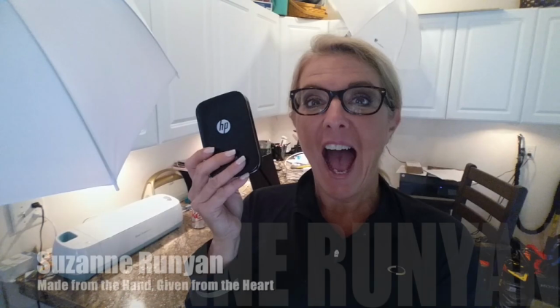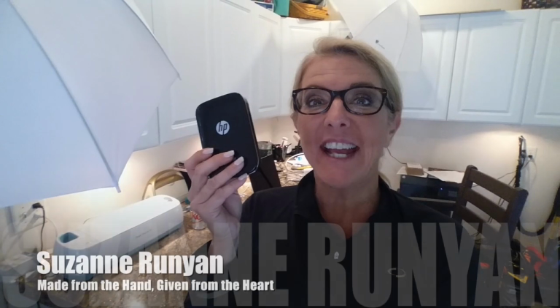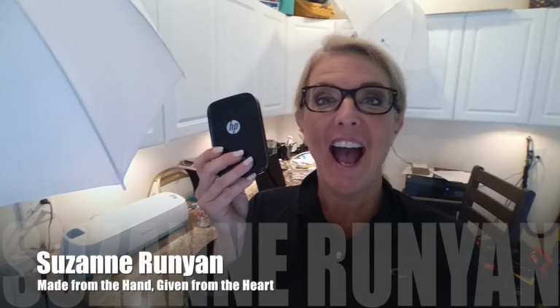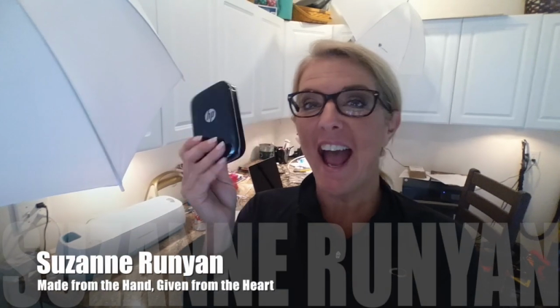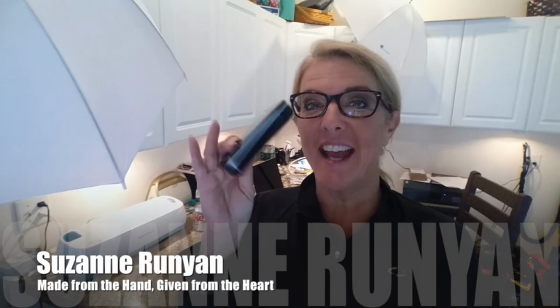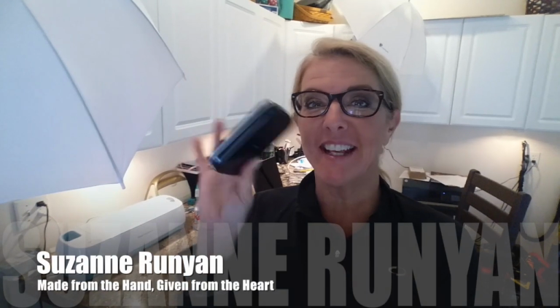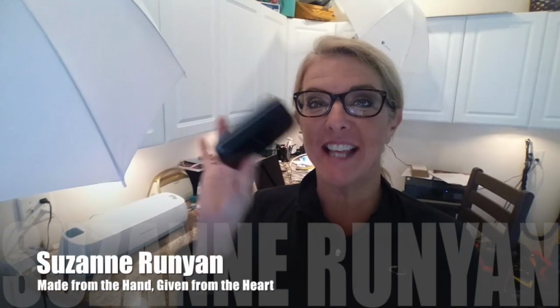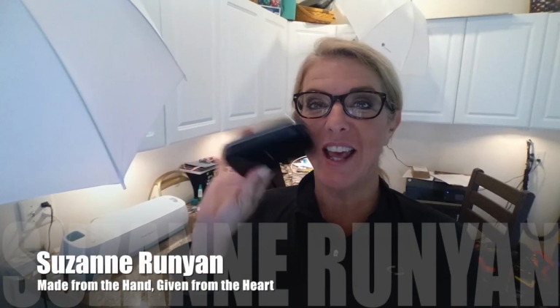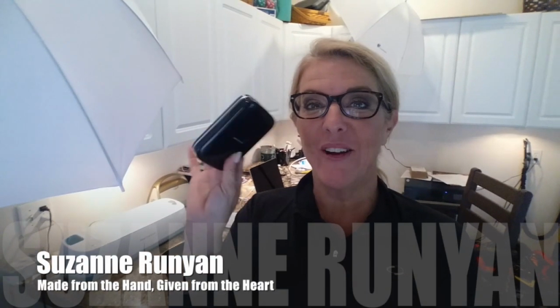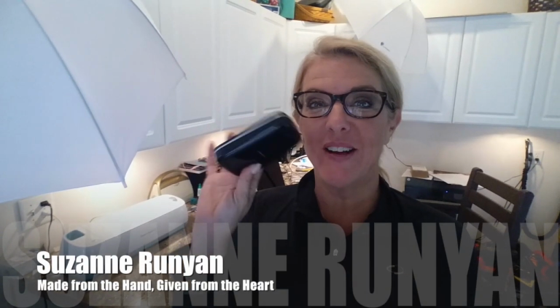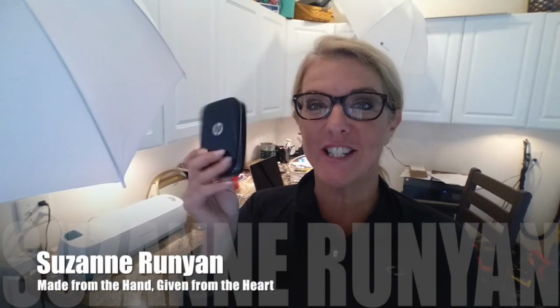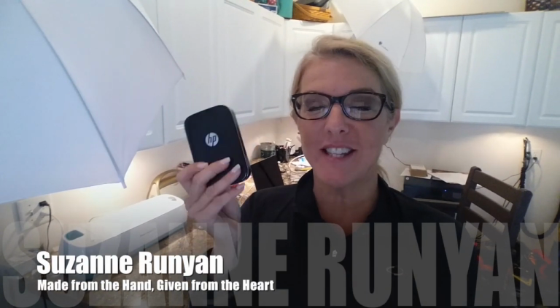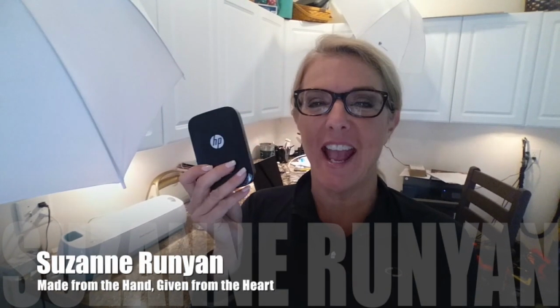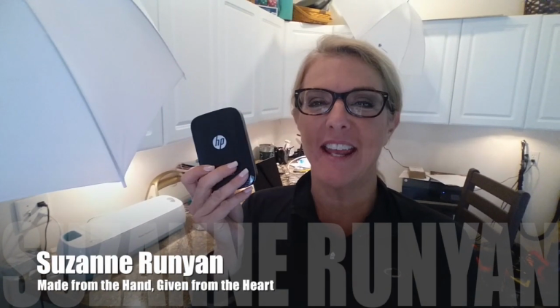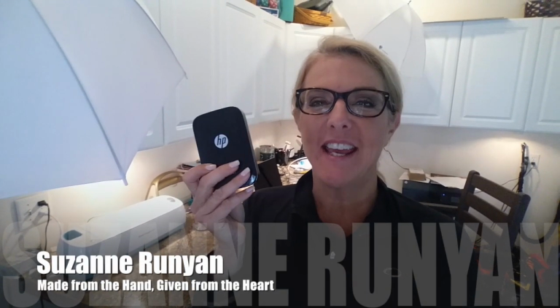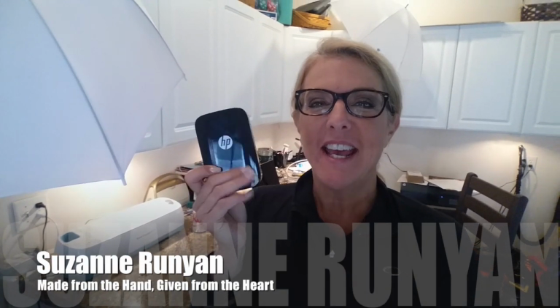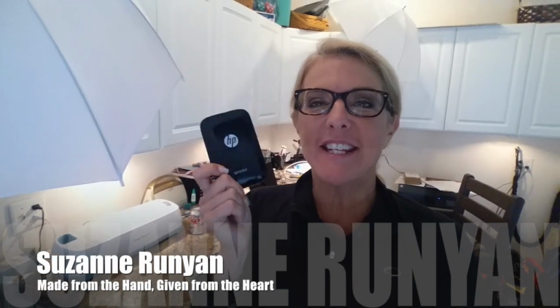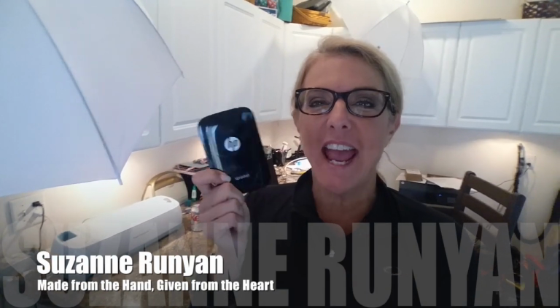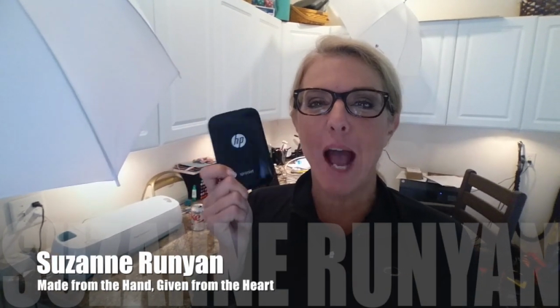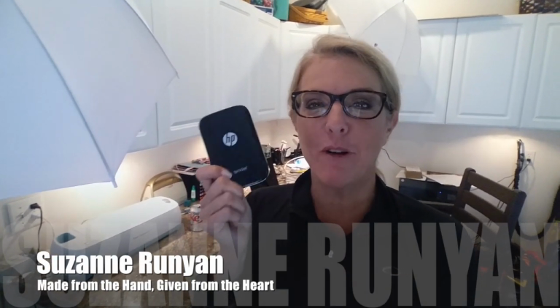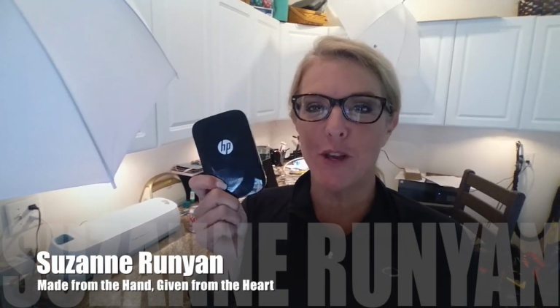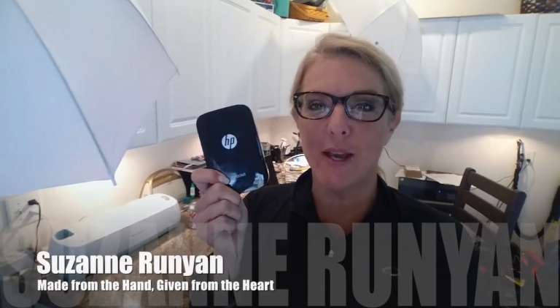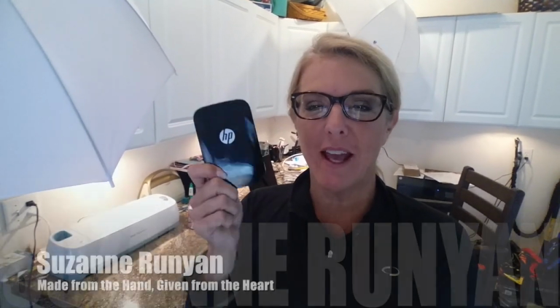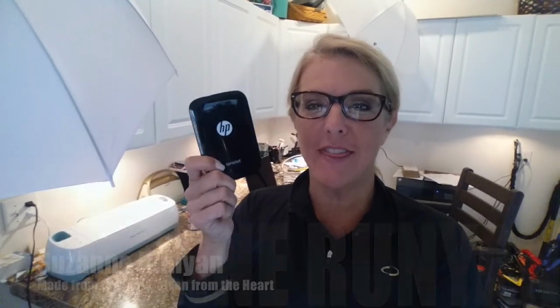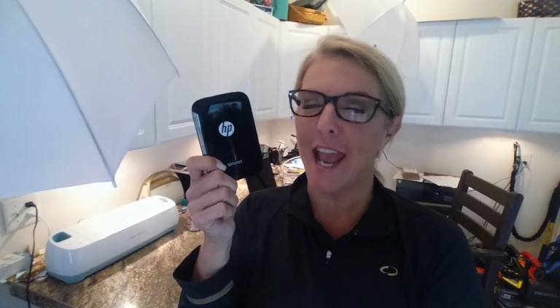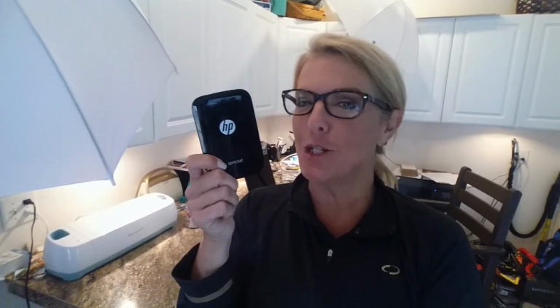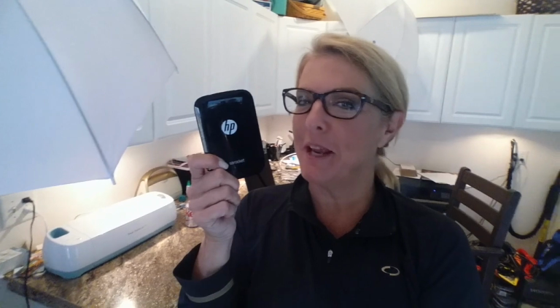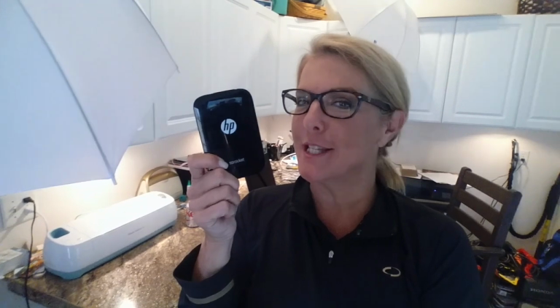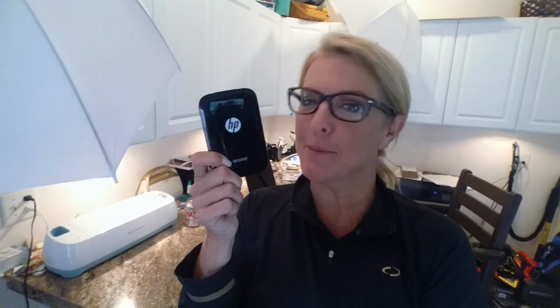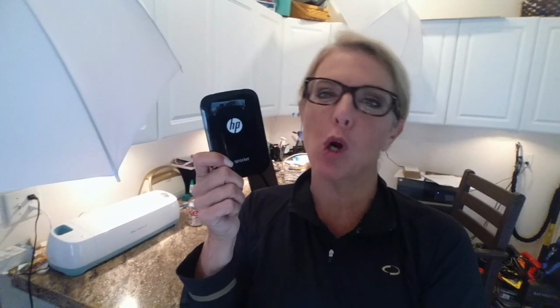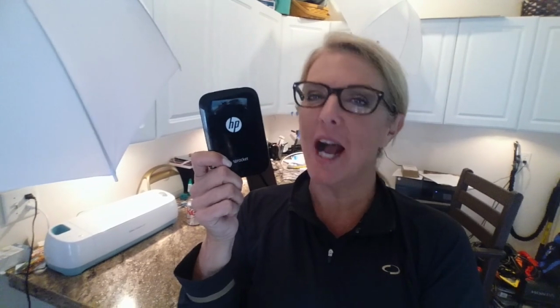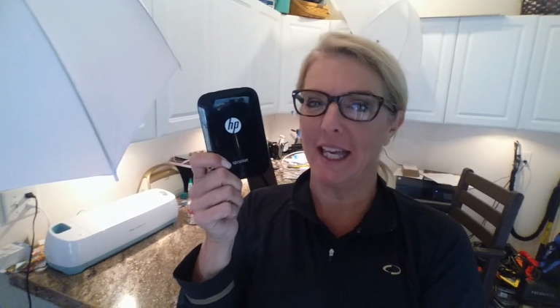Hi guys! Hello! It's Suzanne. Today I'm reviewing the HP Sprocket.